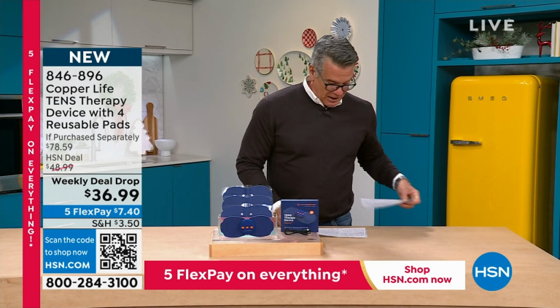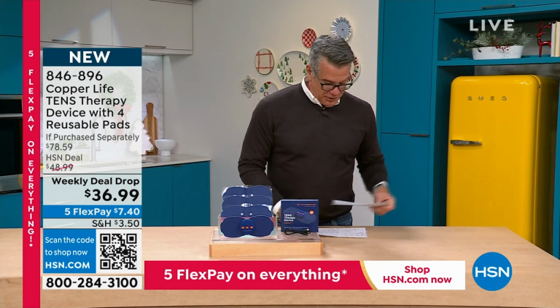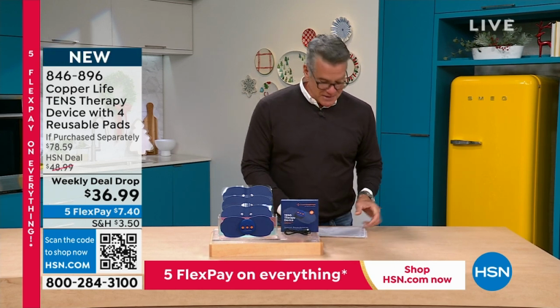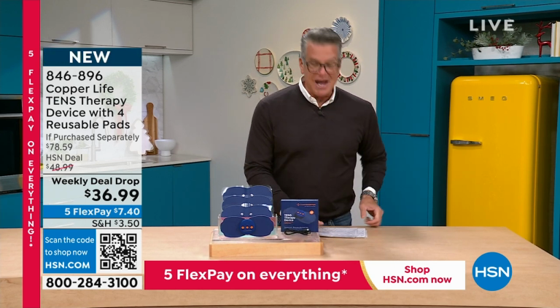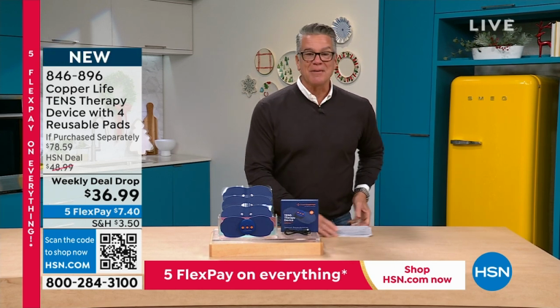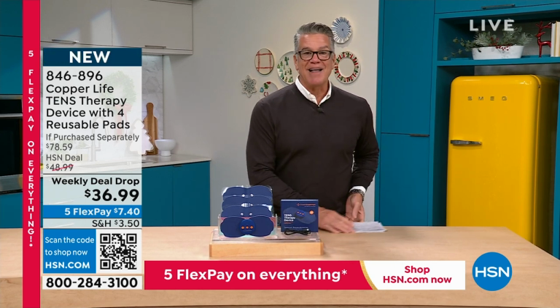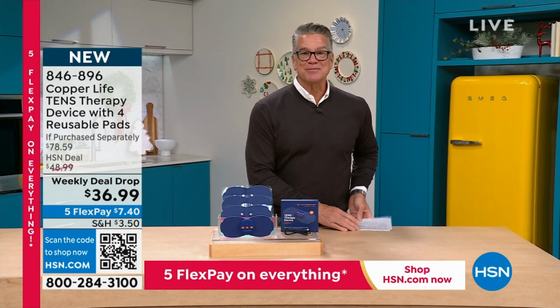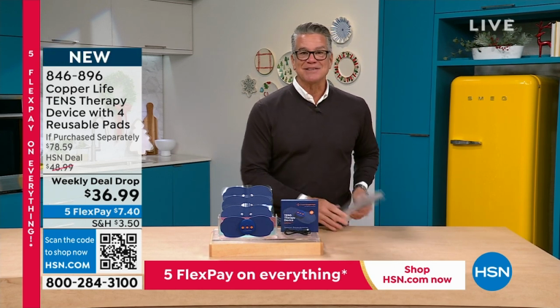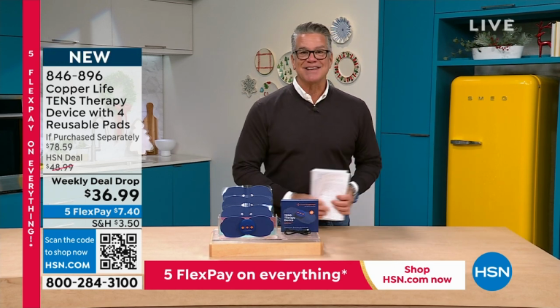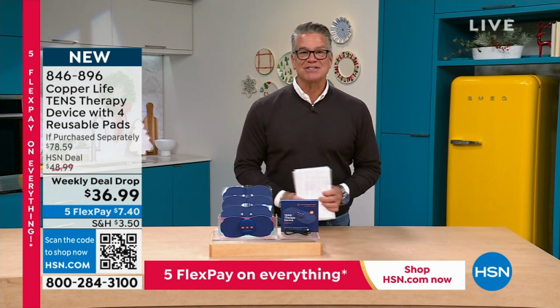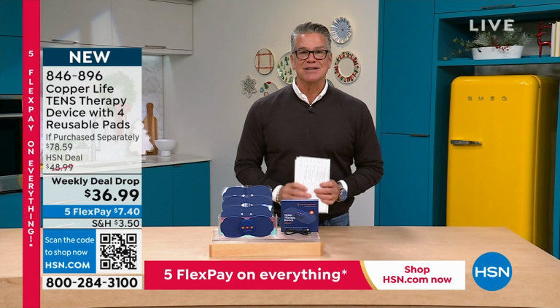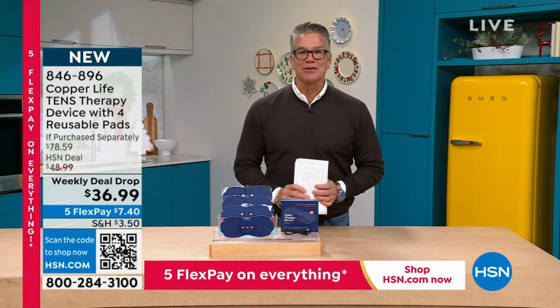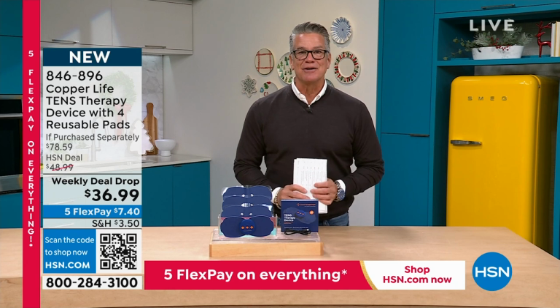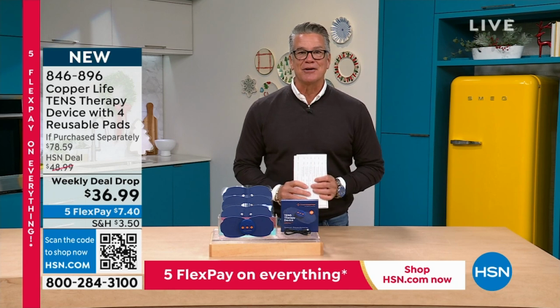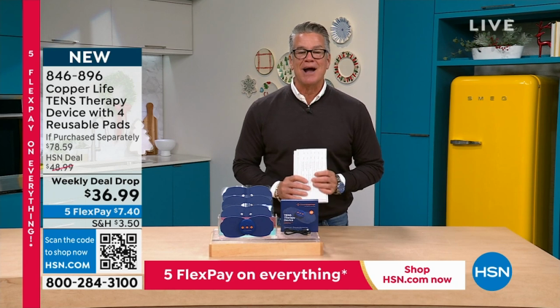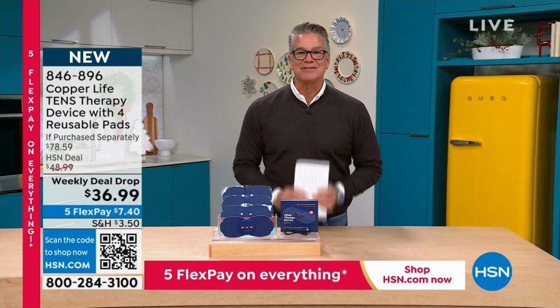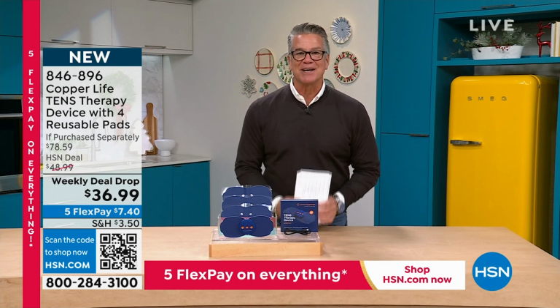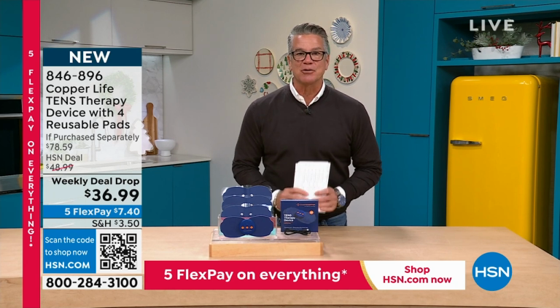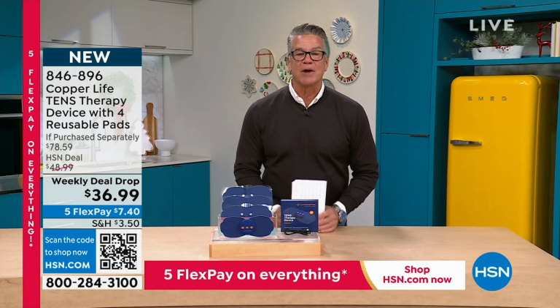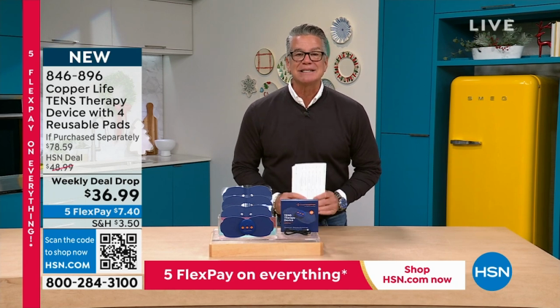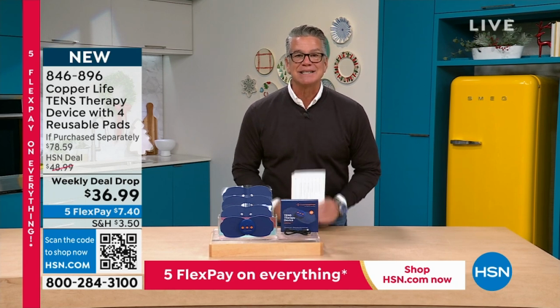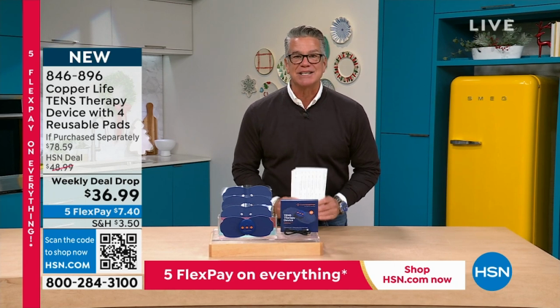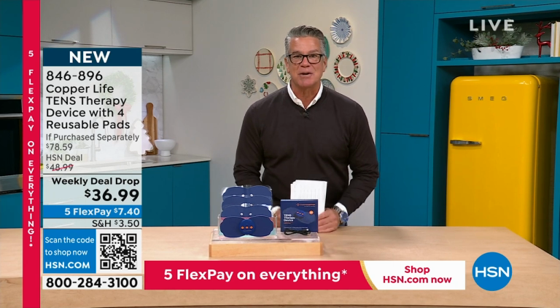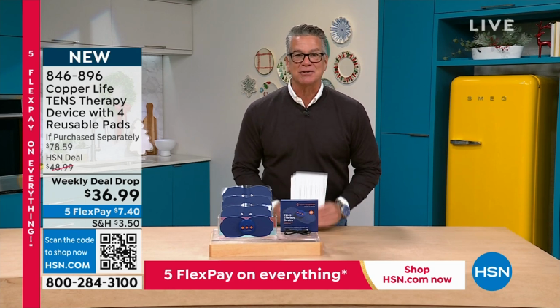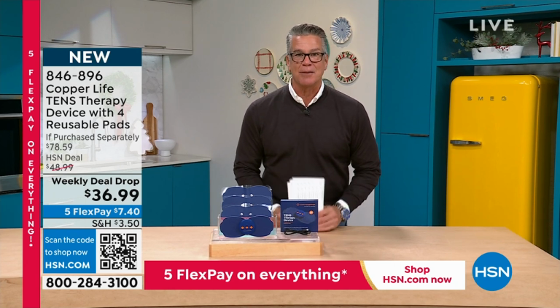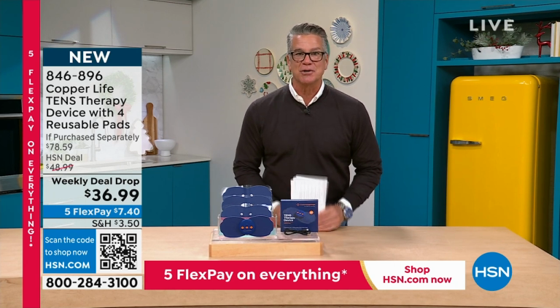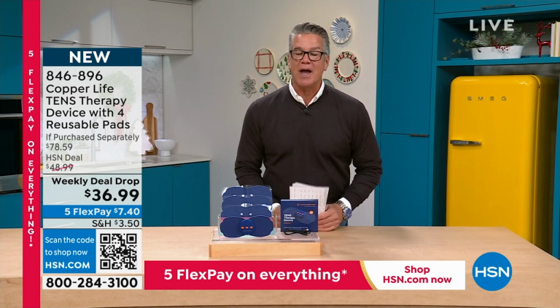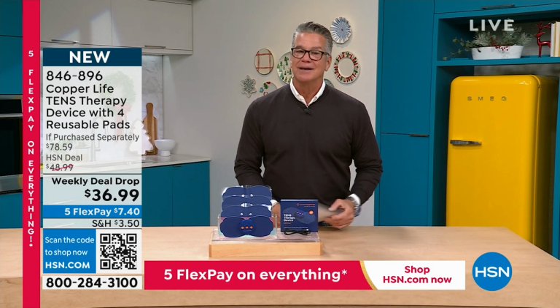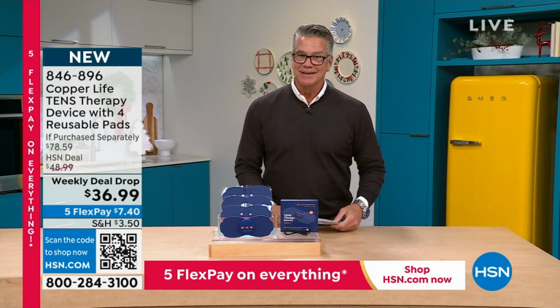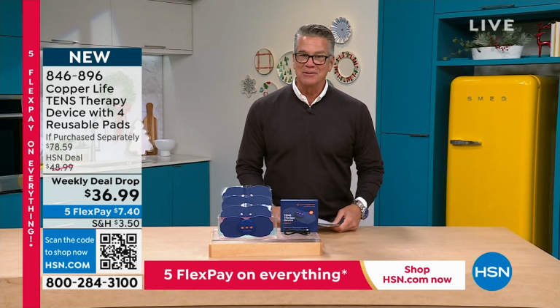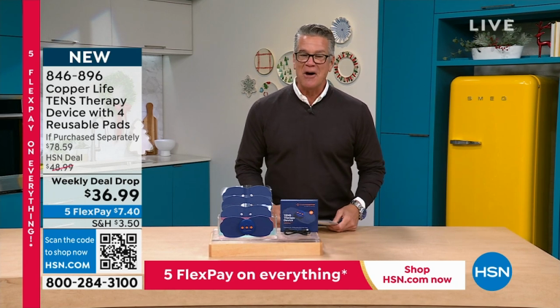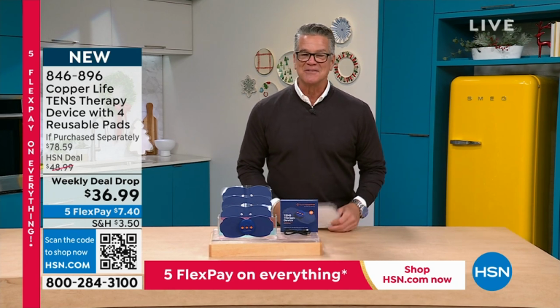If you missed out on my last presentation, you're in luck because we've got a great today's special coming your way.